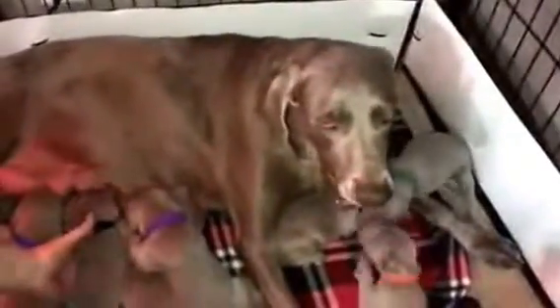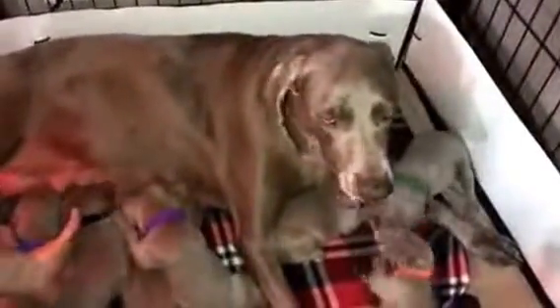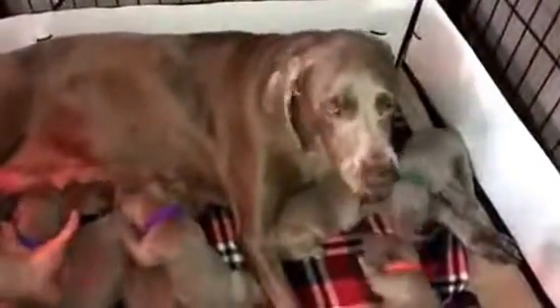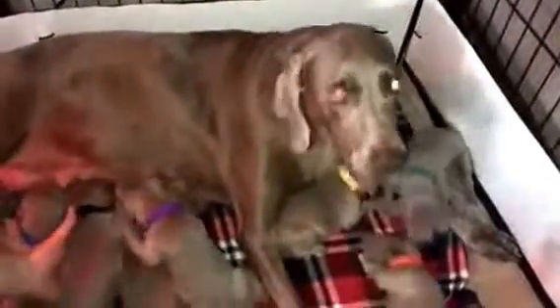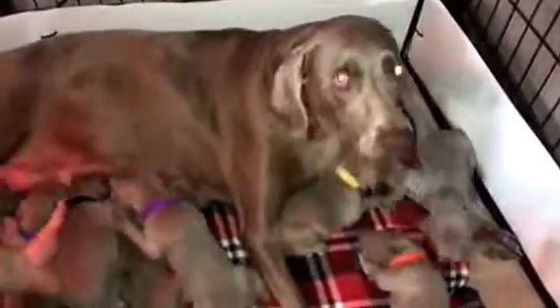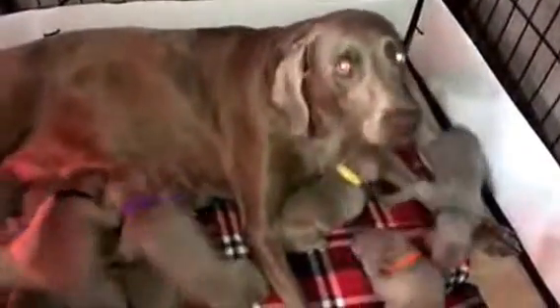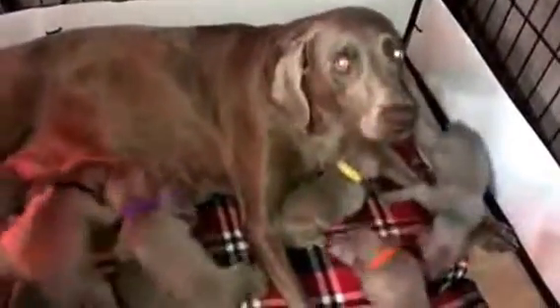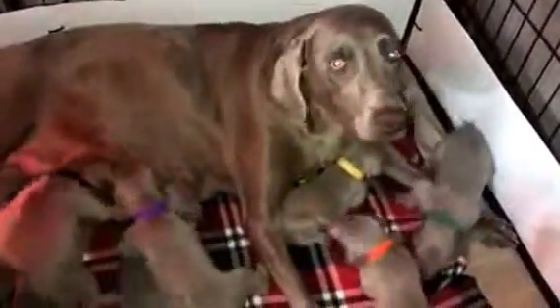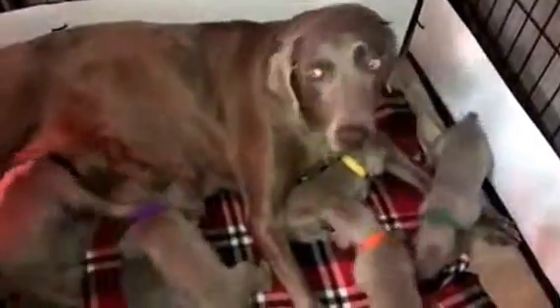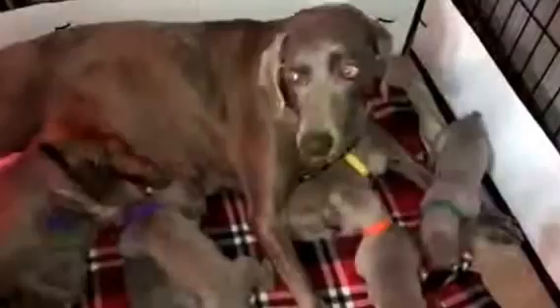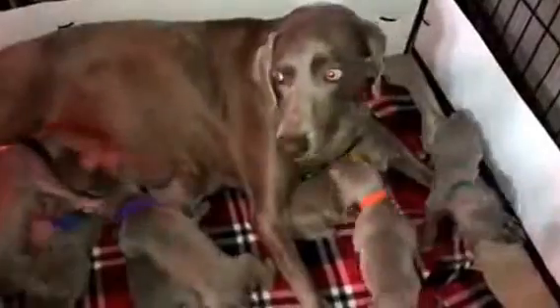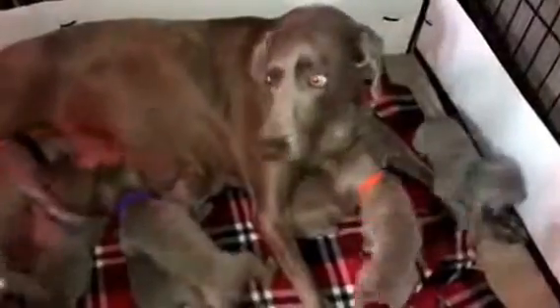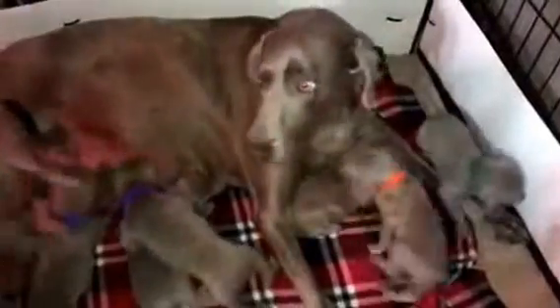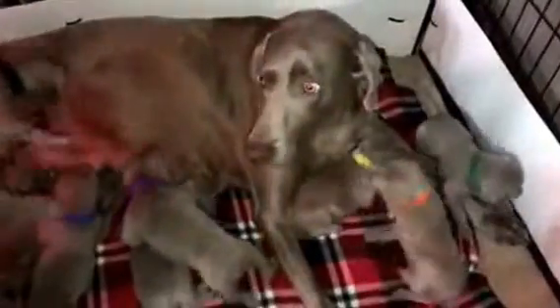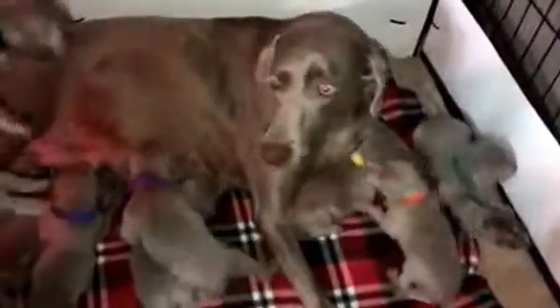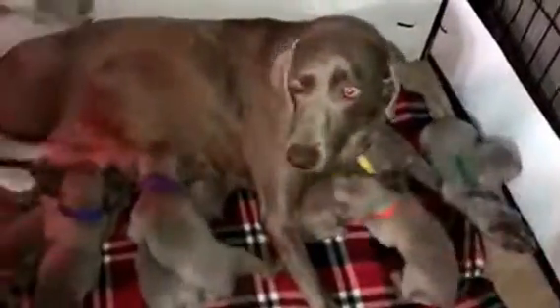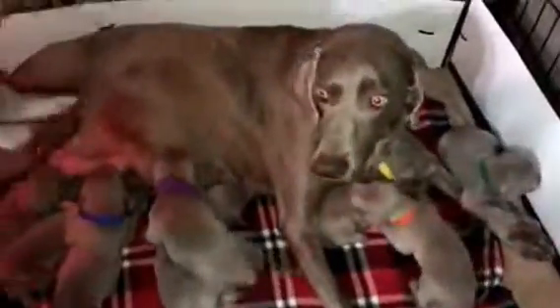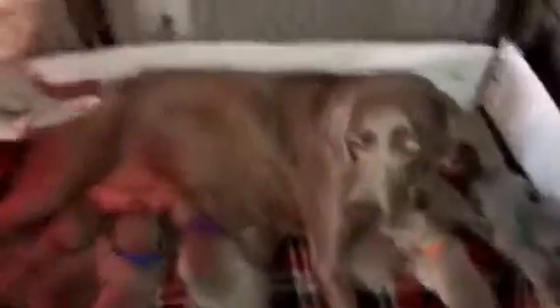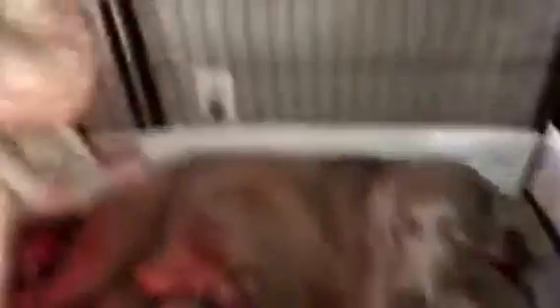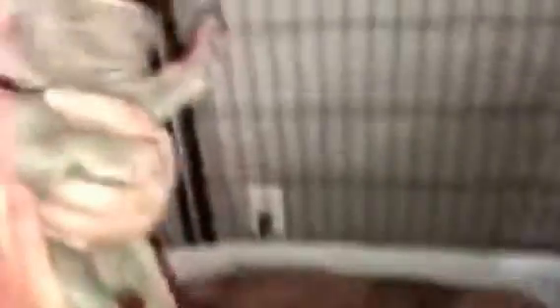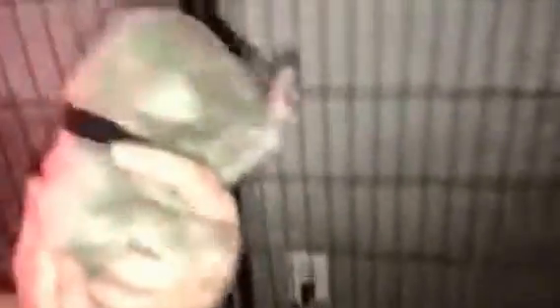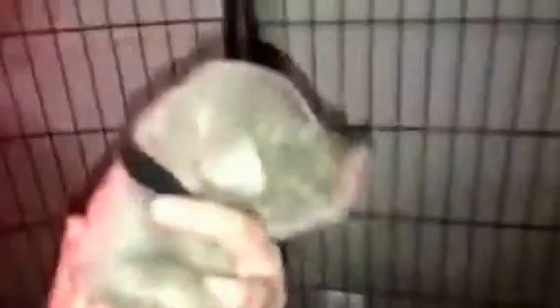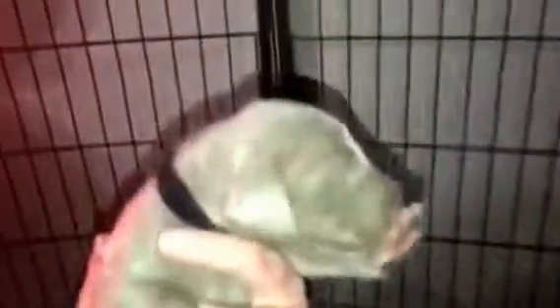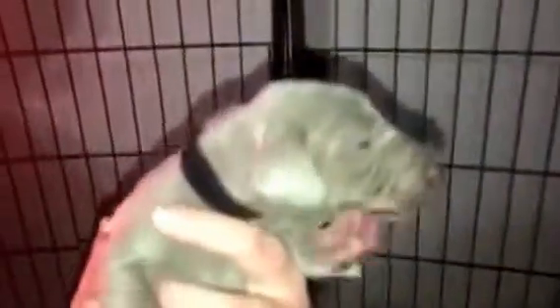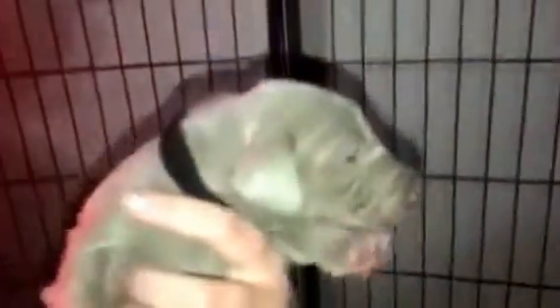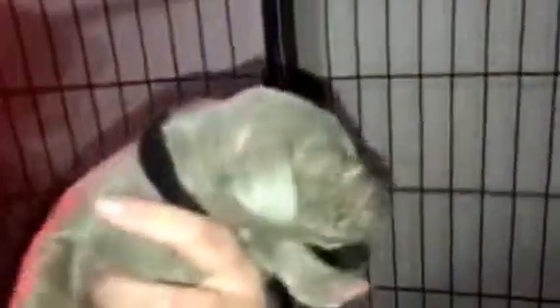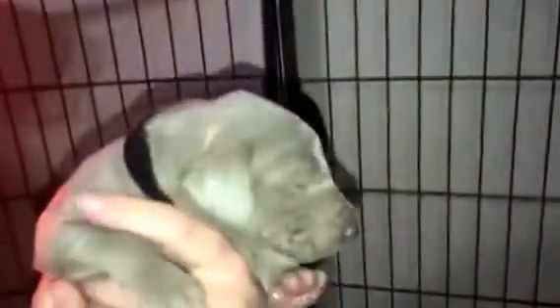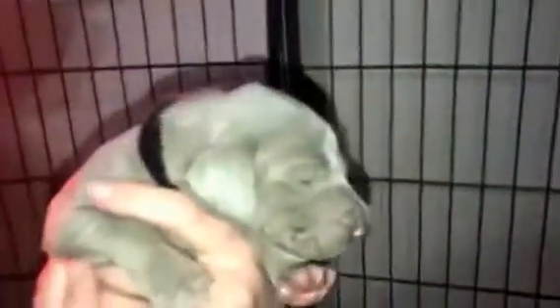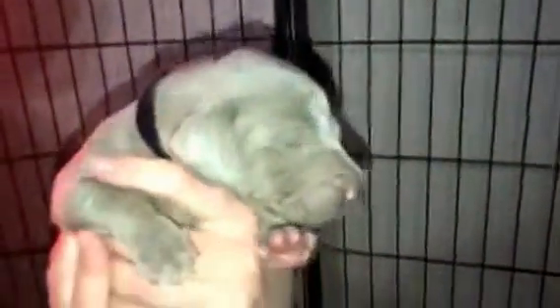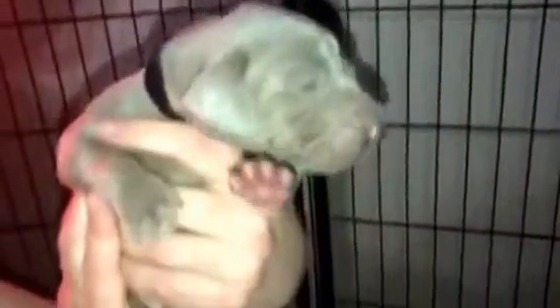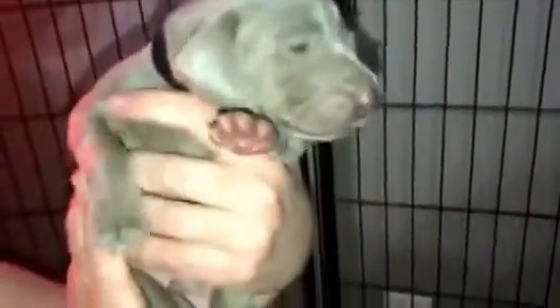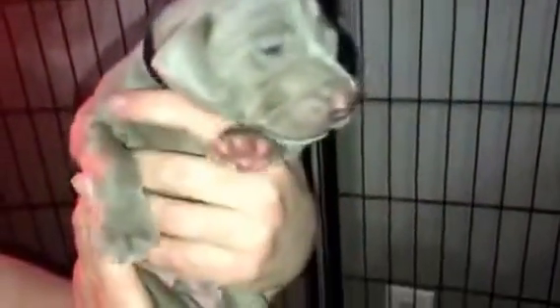Let me grab Black Collar Boy here, because I don't think we've got him yet. This is Black Collar Boy.